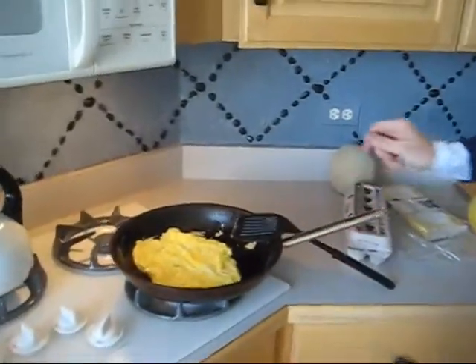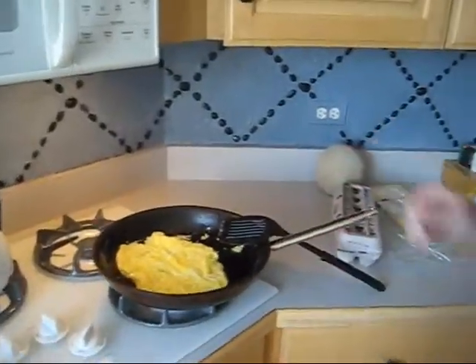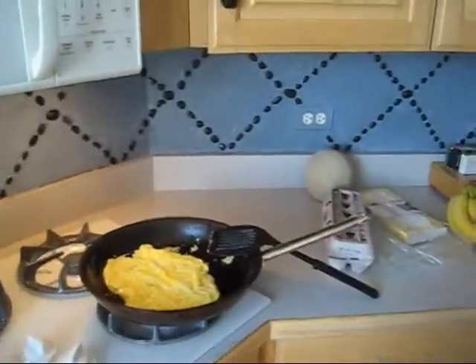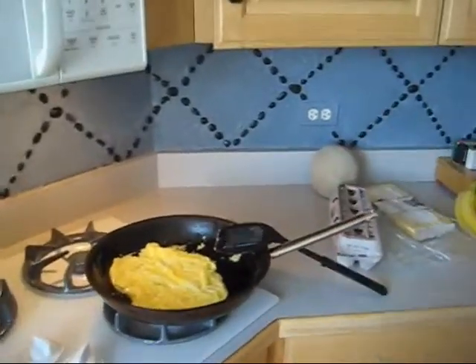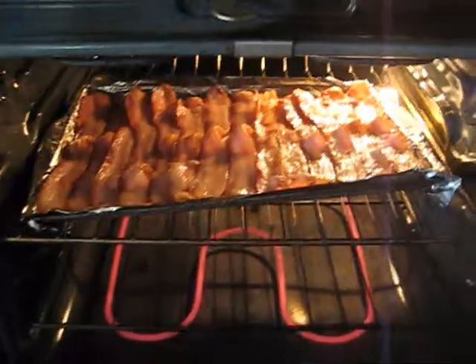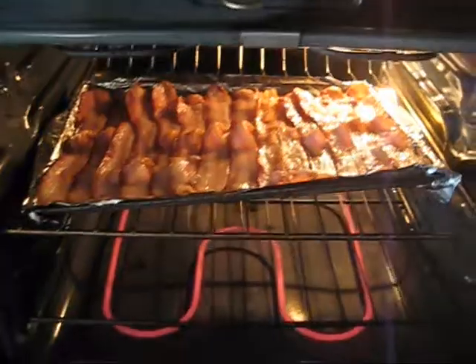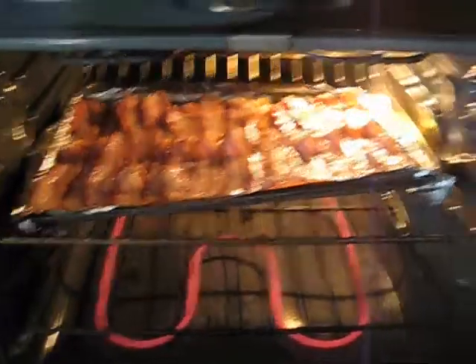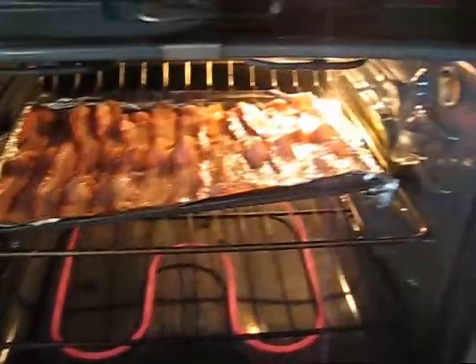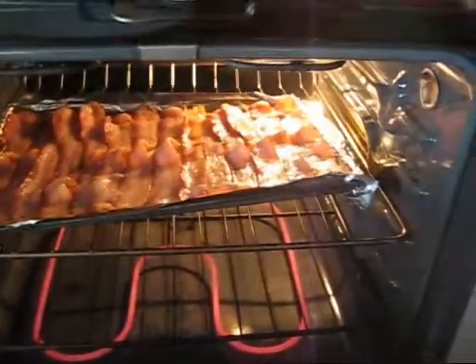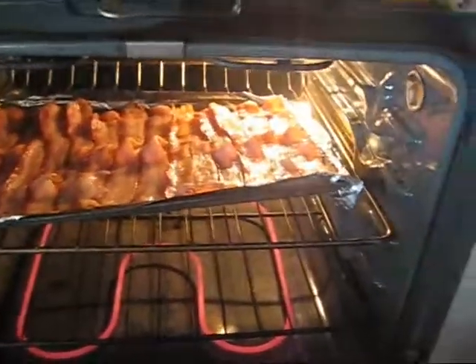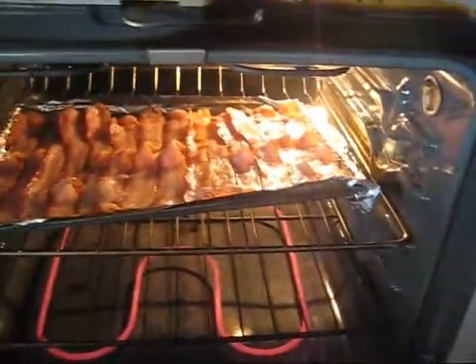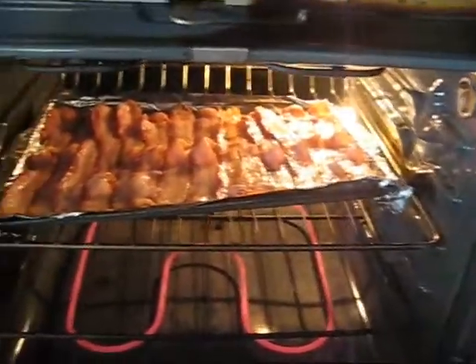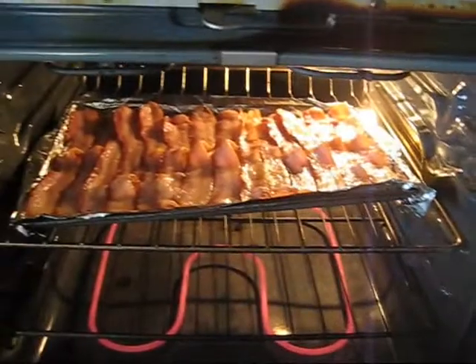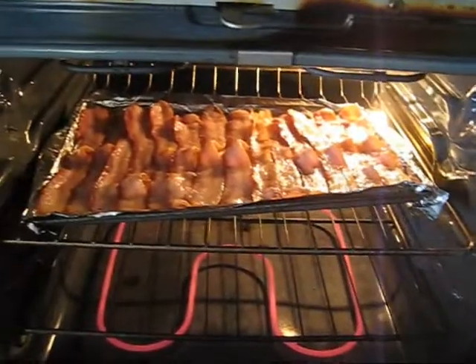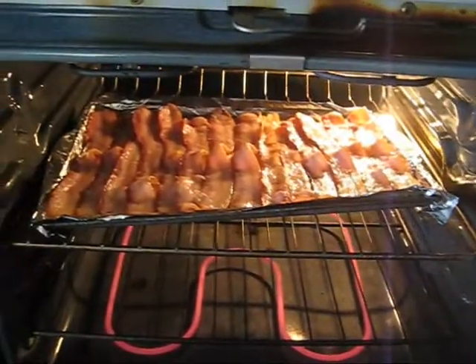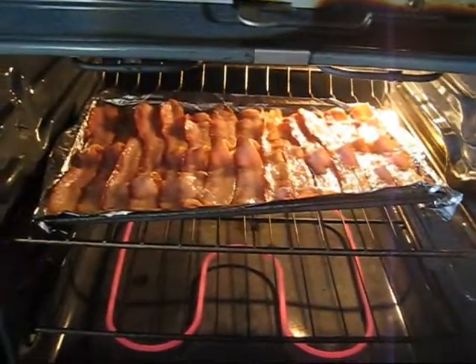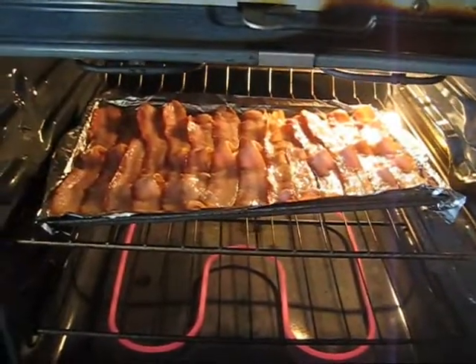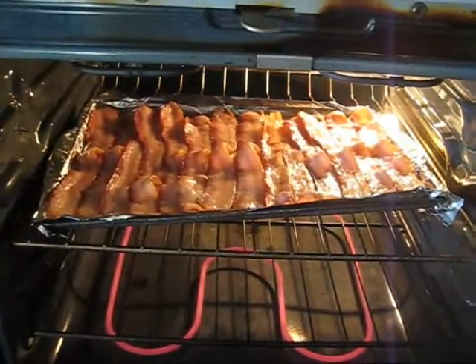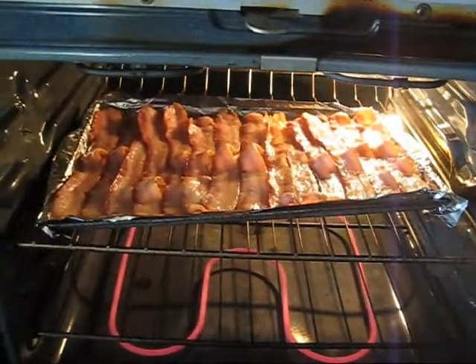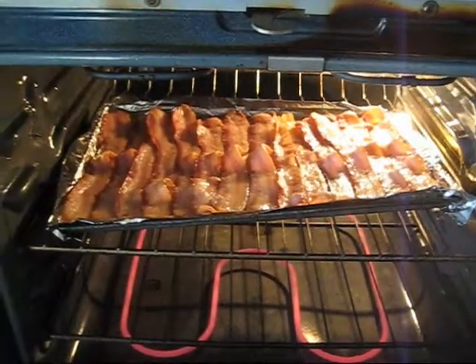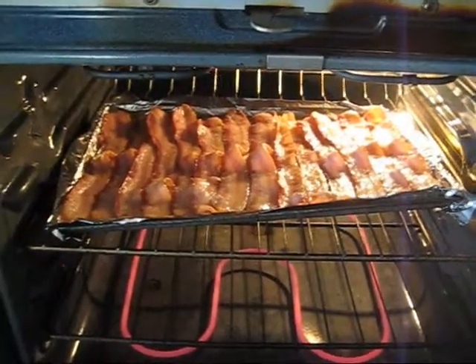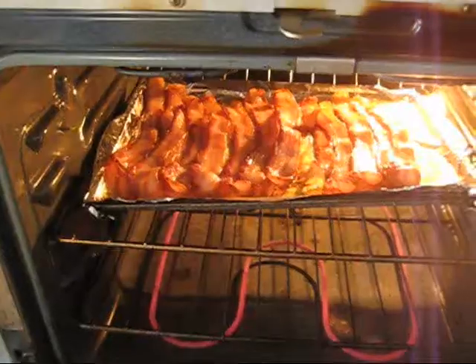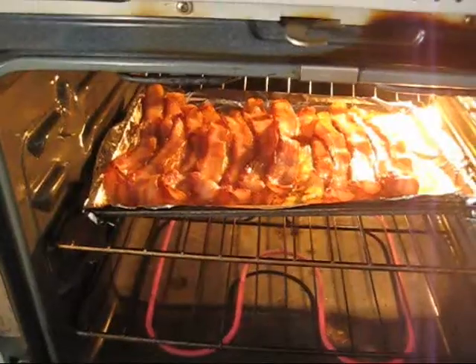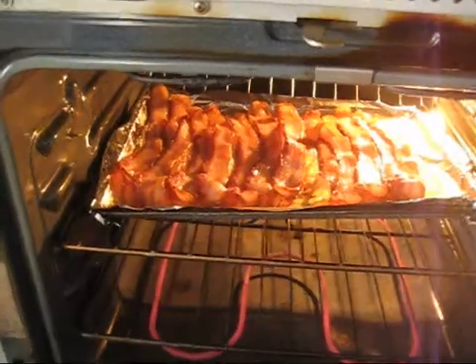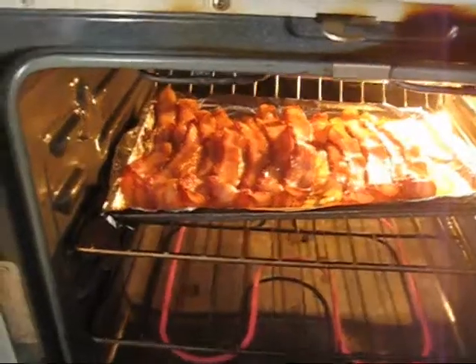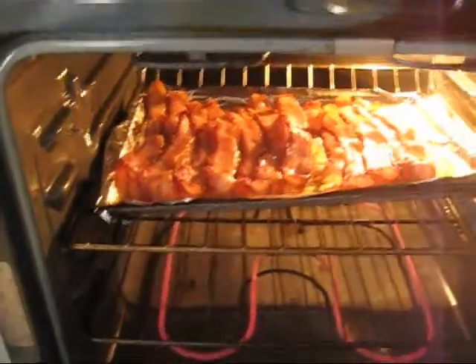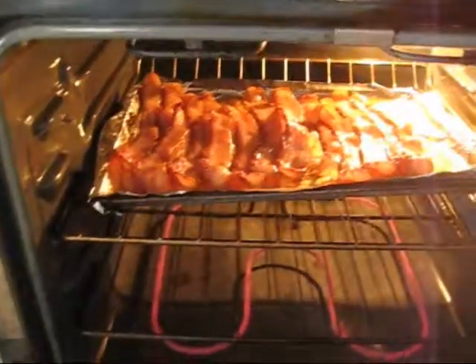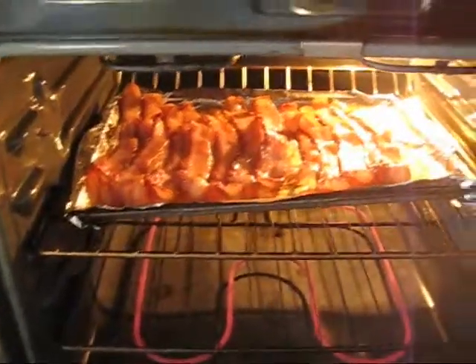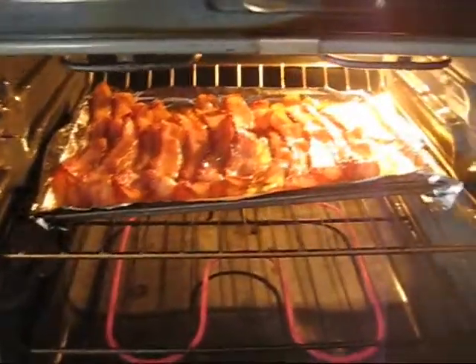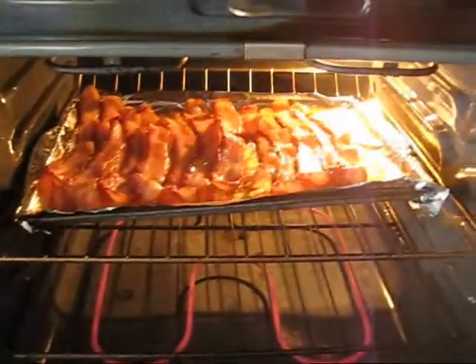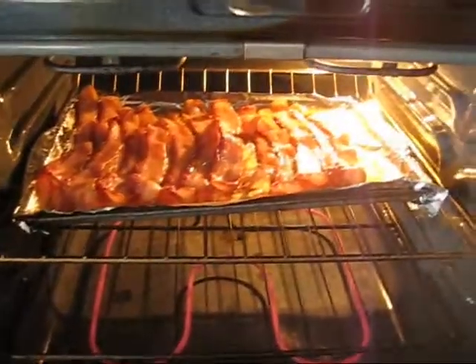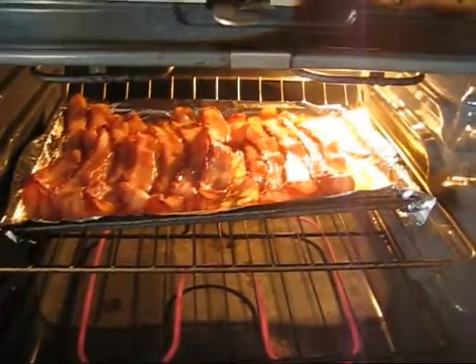All right, so the bacon is cooking along nicely, not done yet. Yes, the bacon is coming along very nicely.